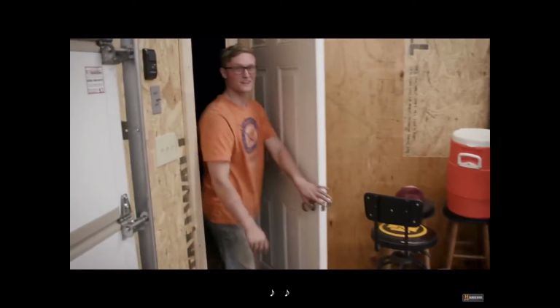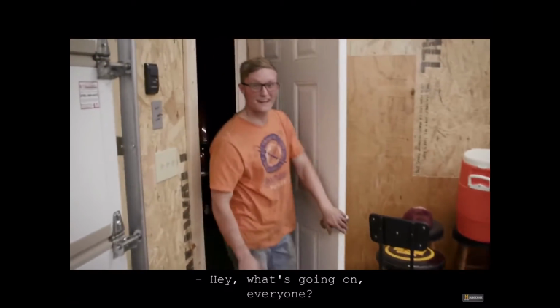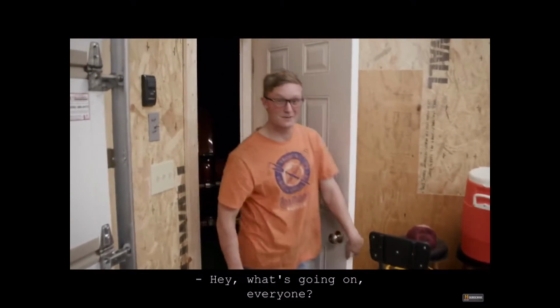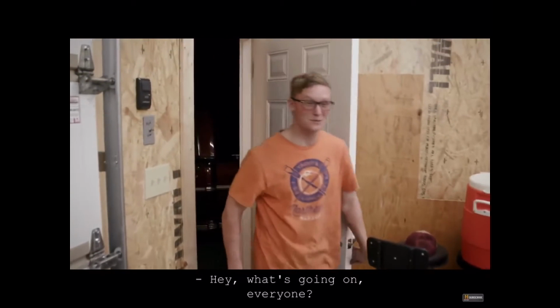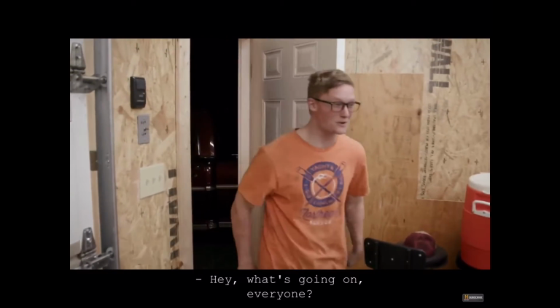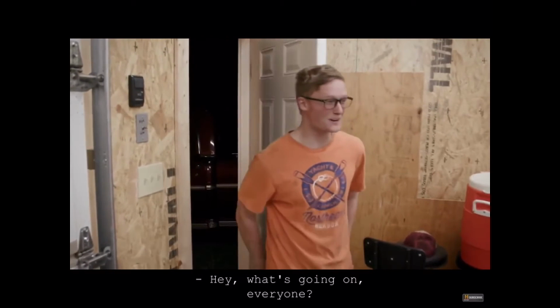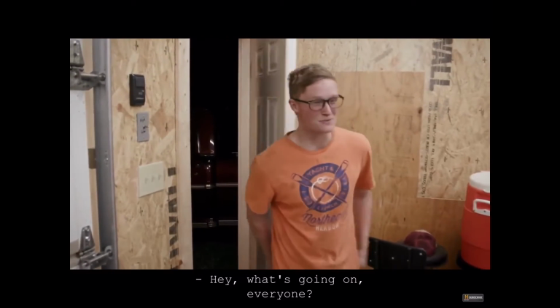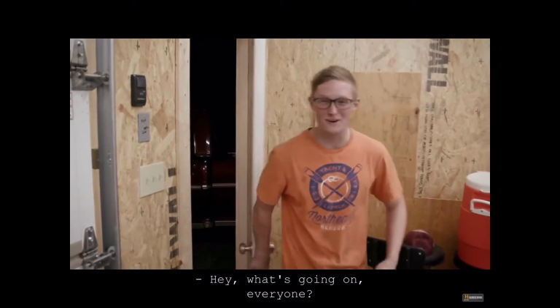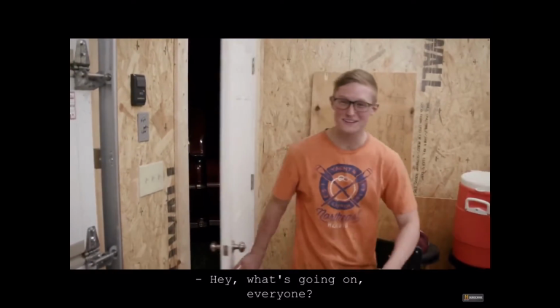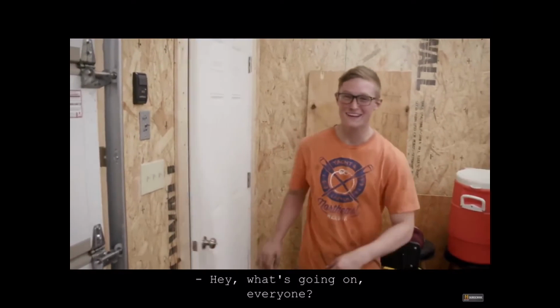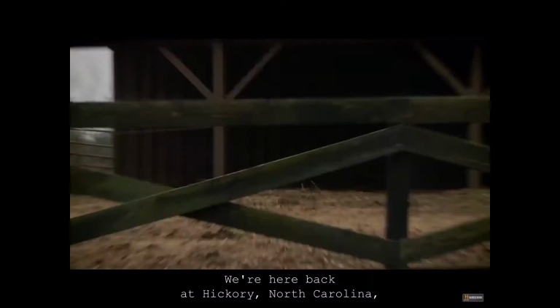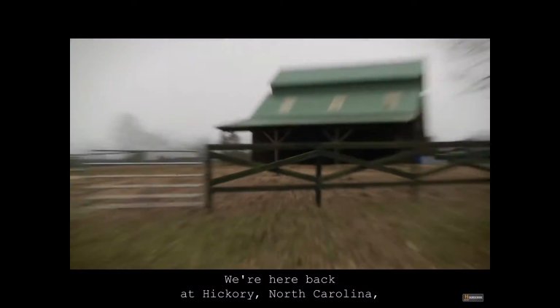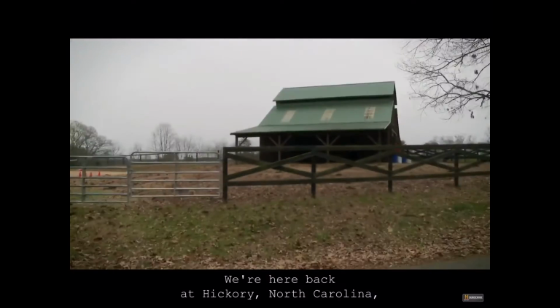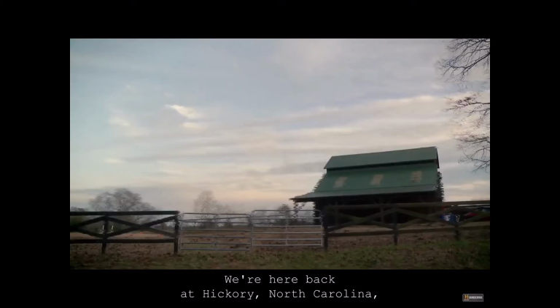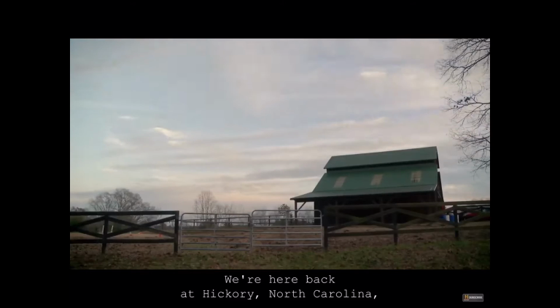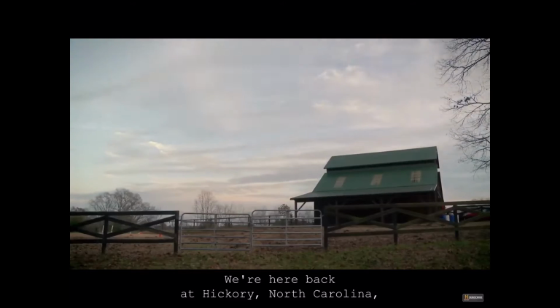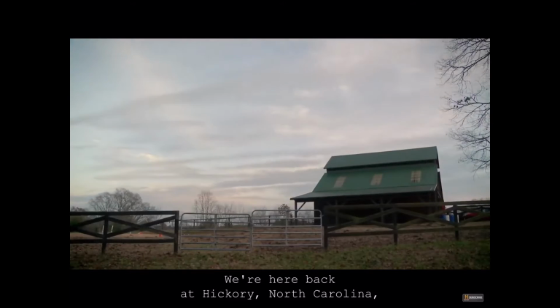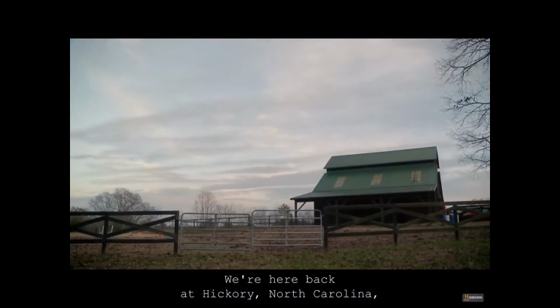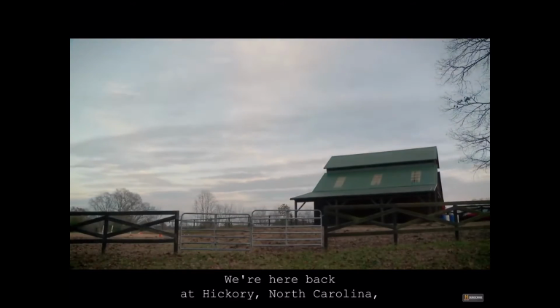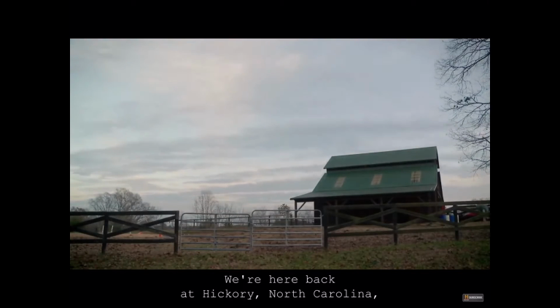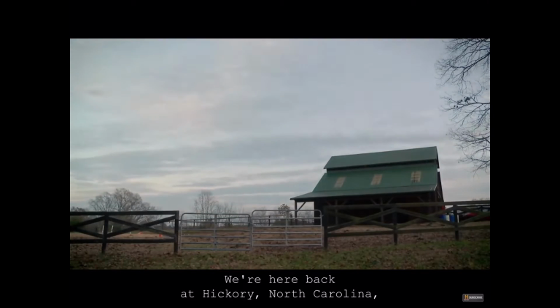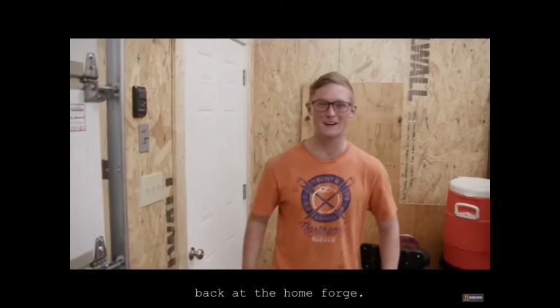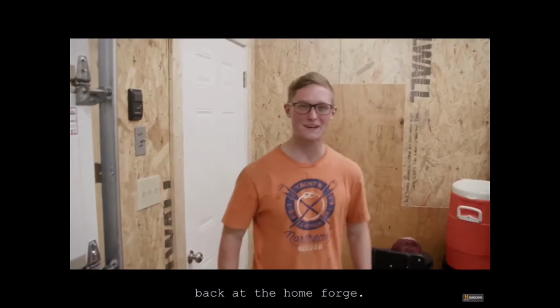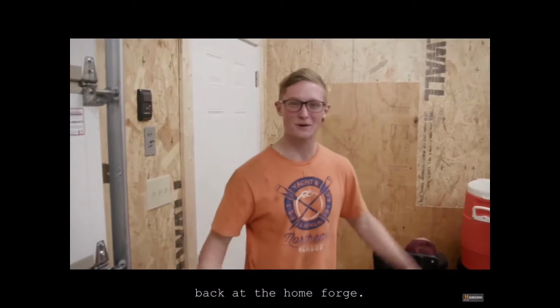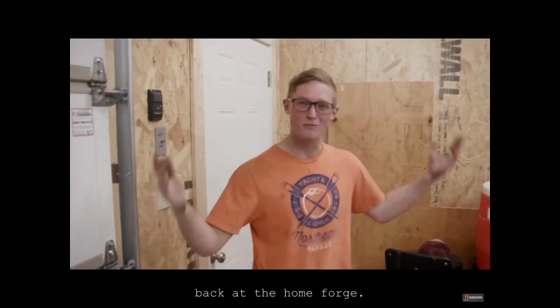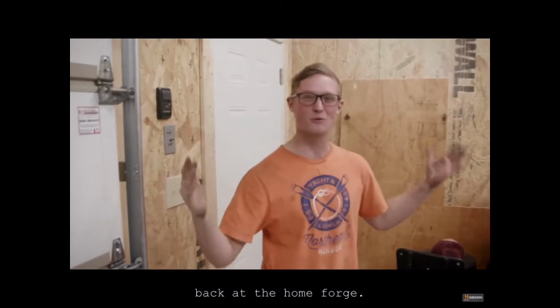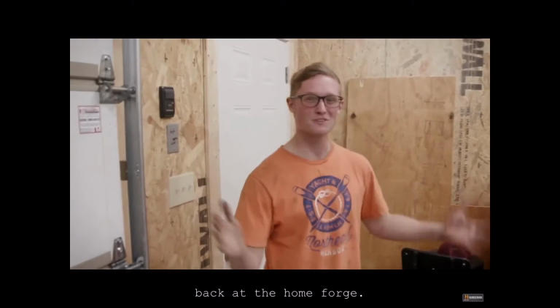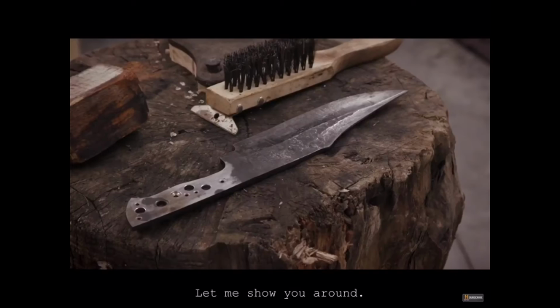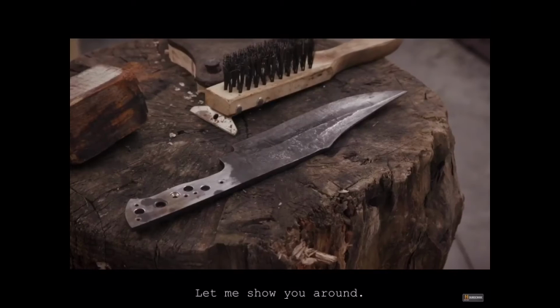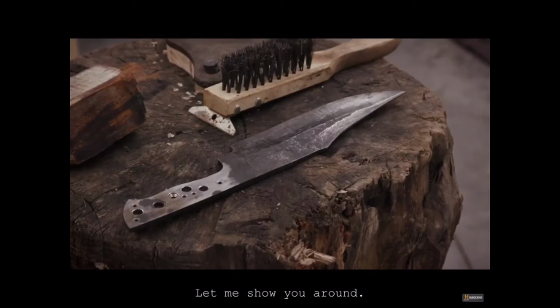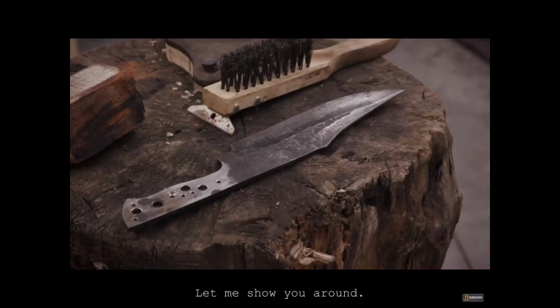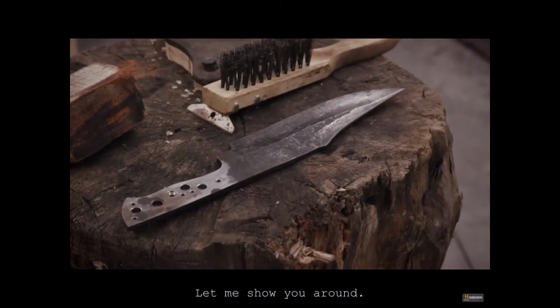Hey, what's going on, everyone? We're here back at Hickory, North Carolina, back at the Home Forge. Let me show you around.